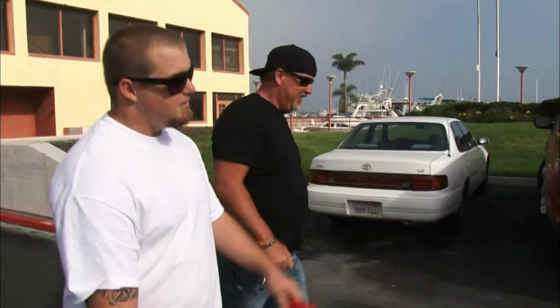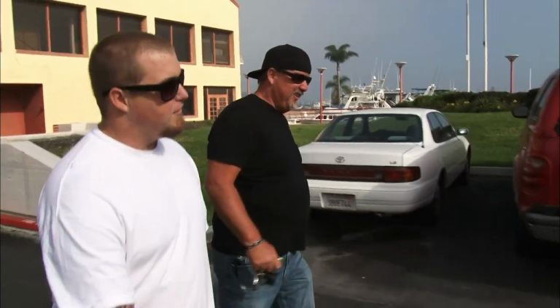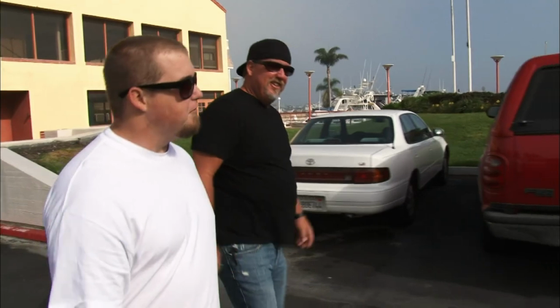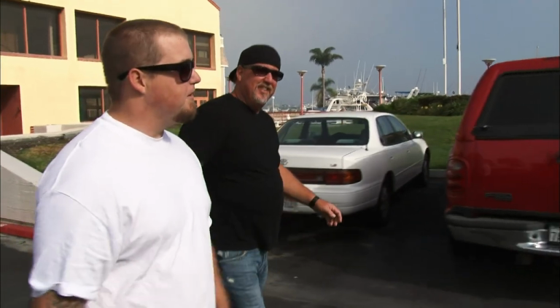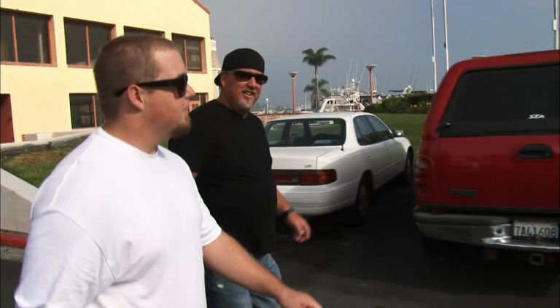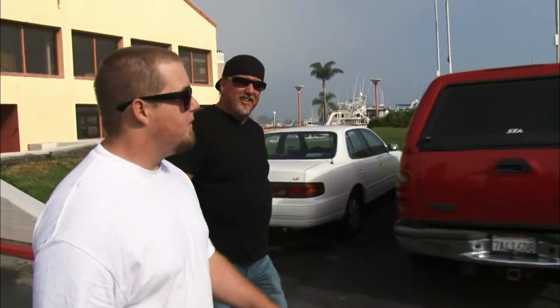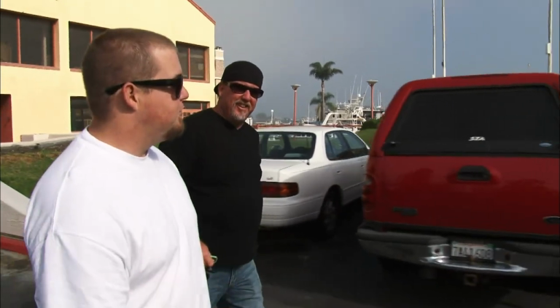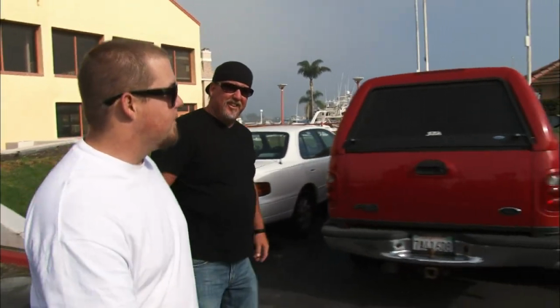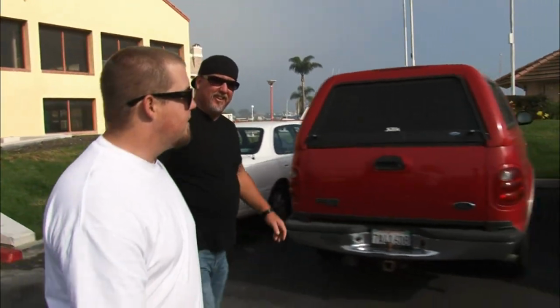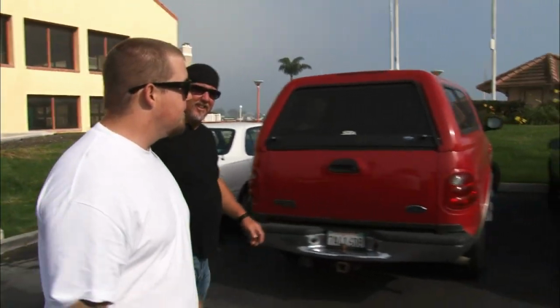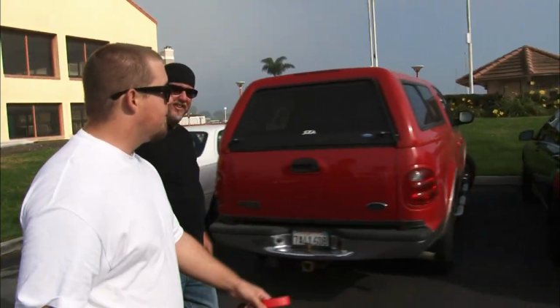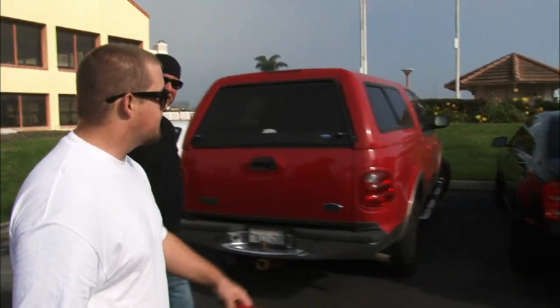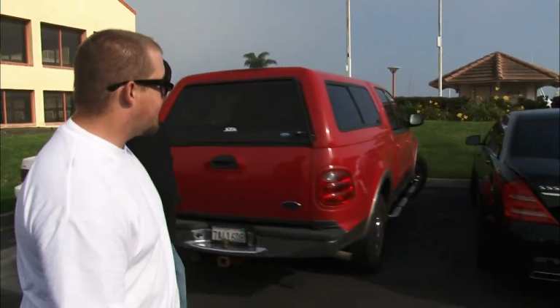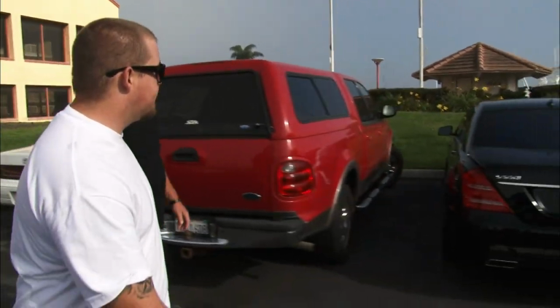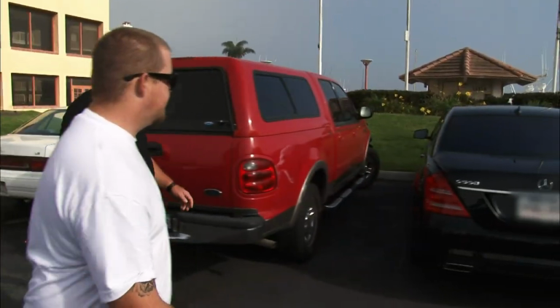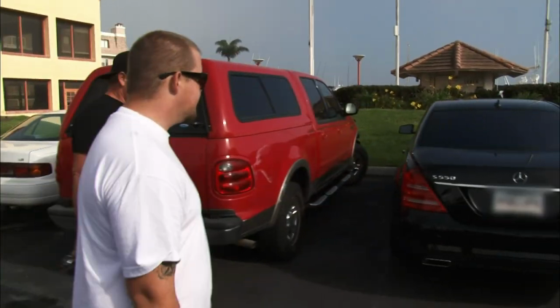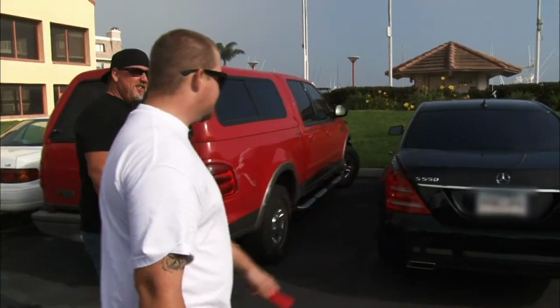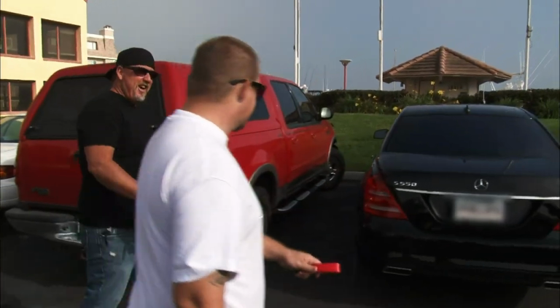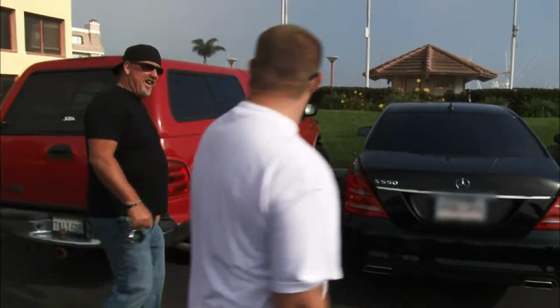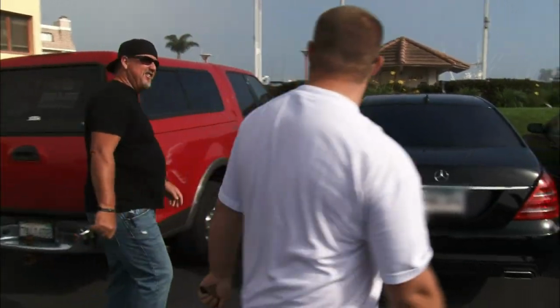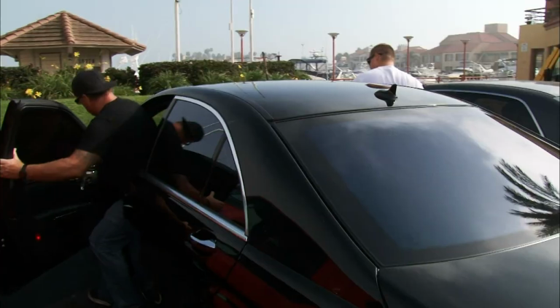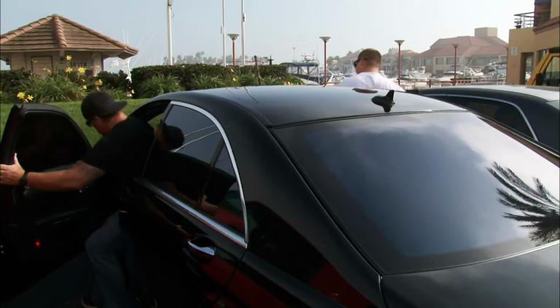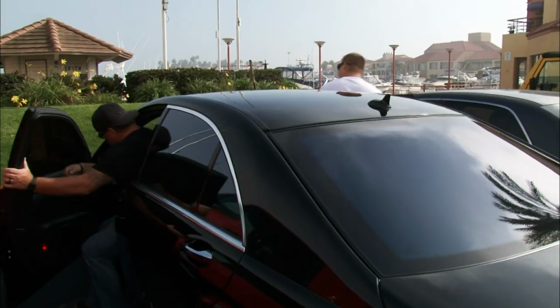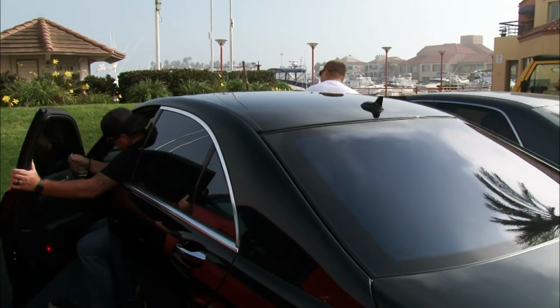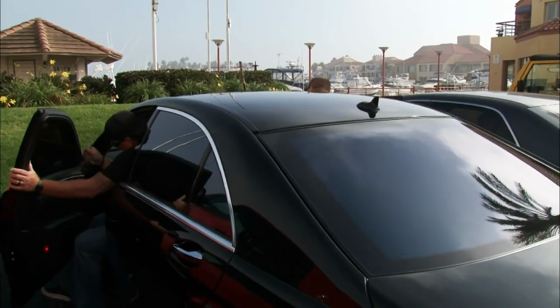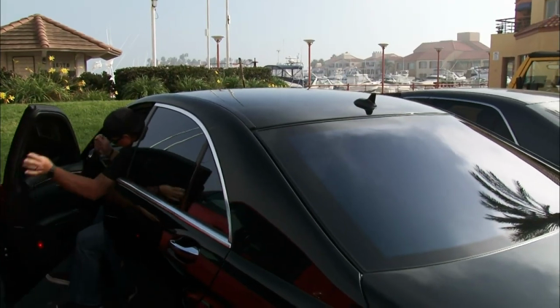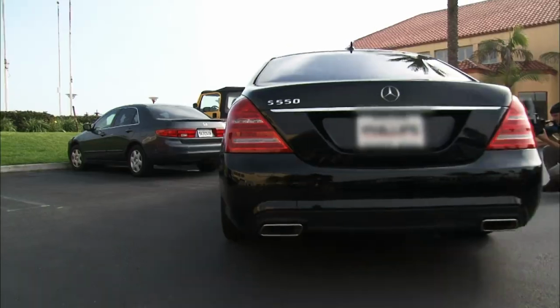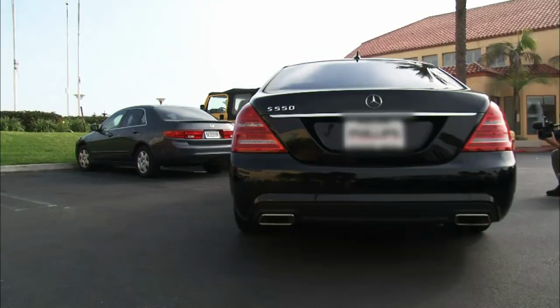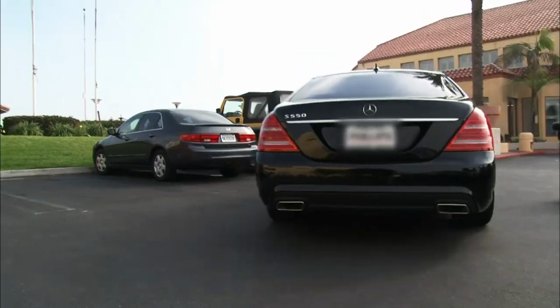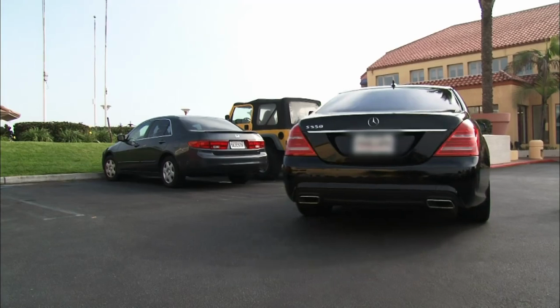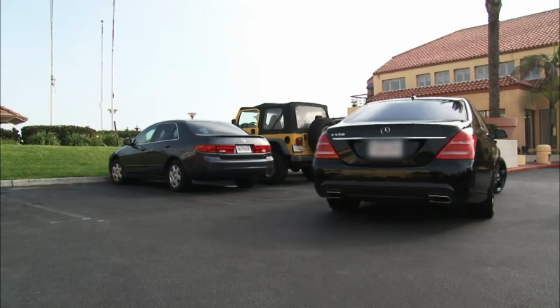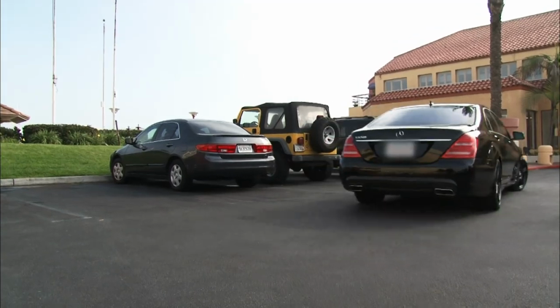This definitely doesn't haul junk. I know it hauls ass. I've sold the Pinto, and I bought a Mercedes.